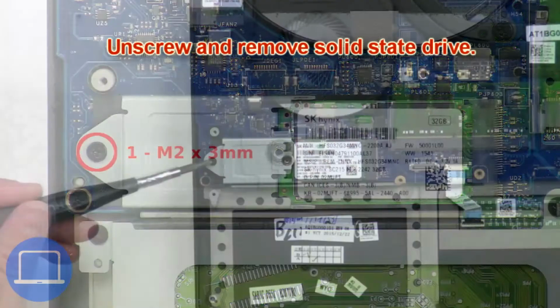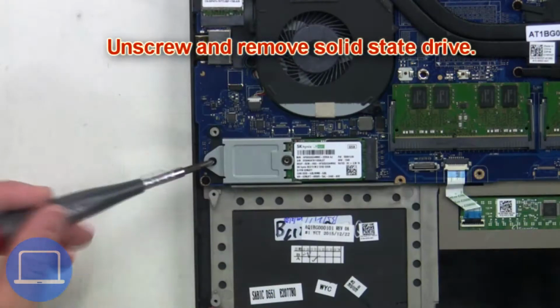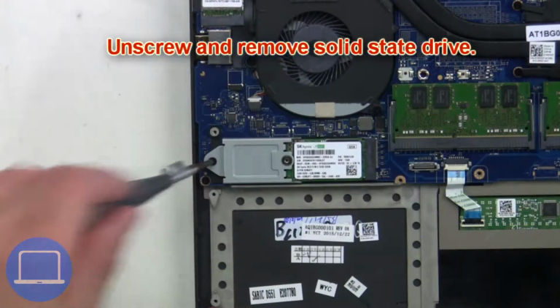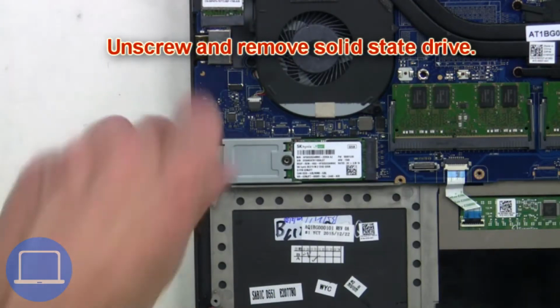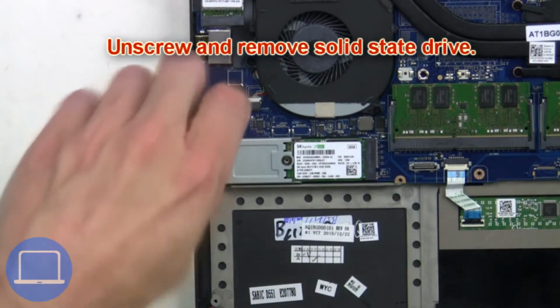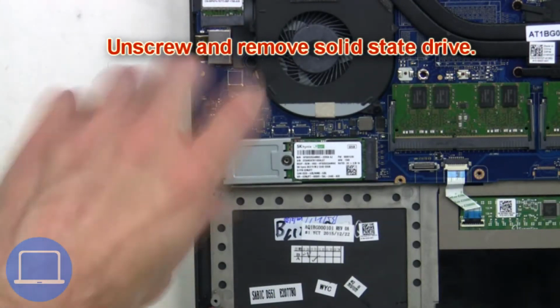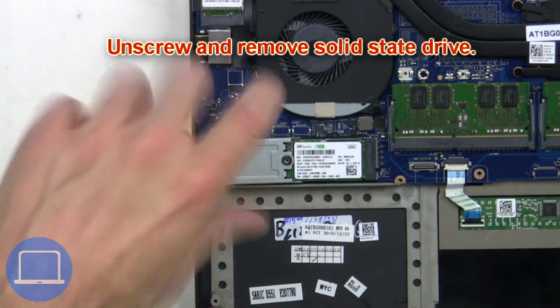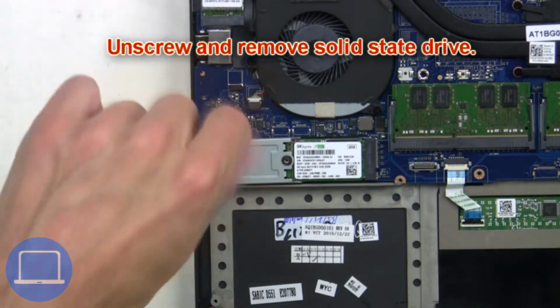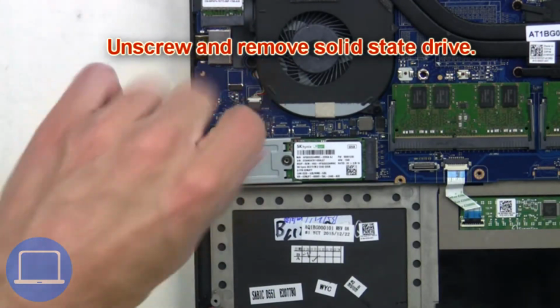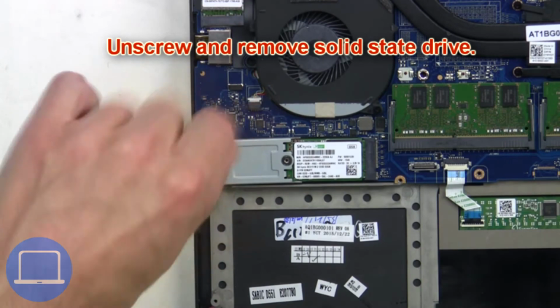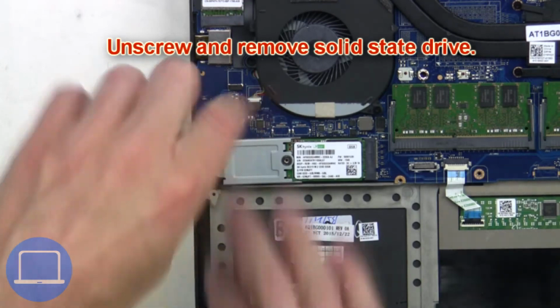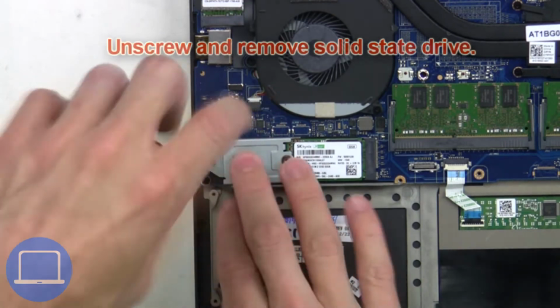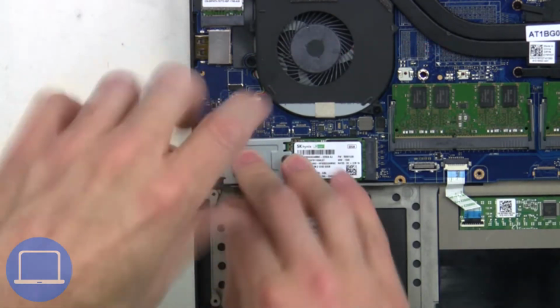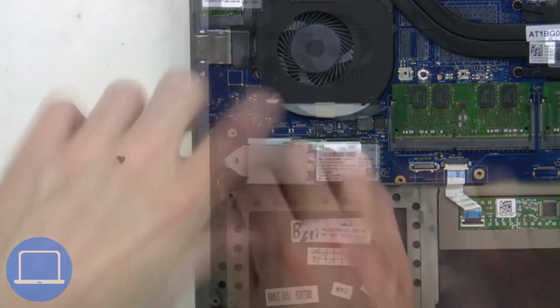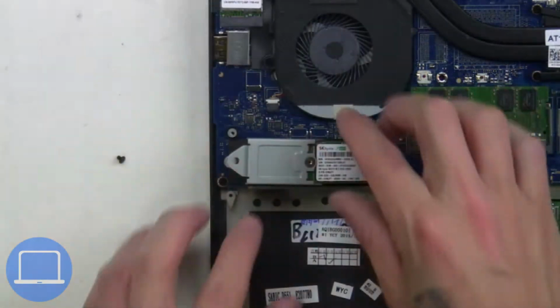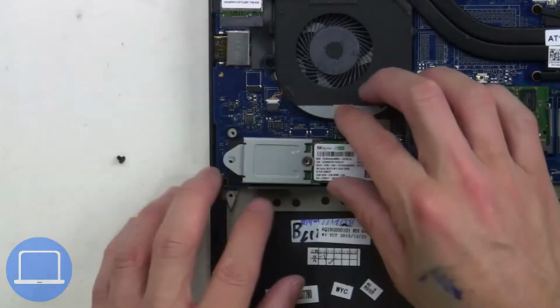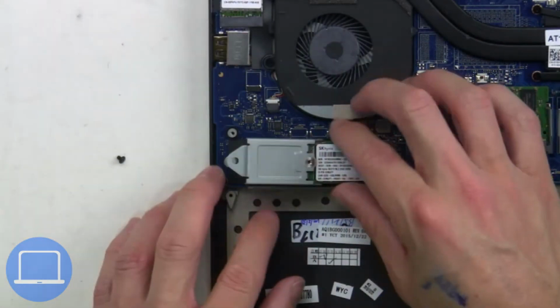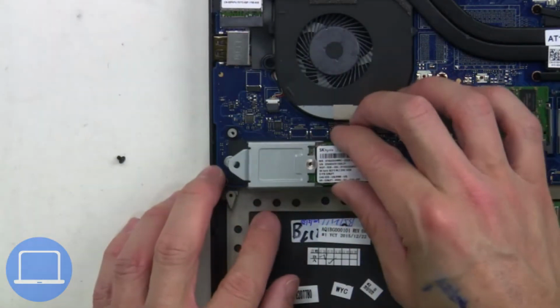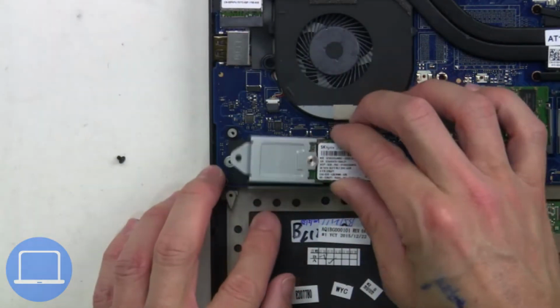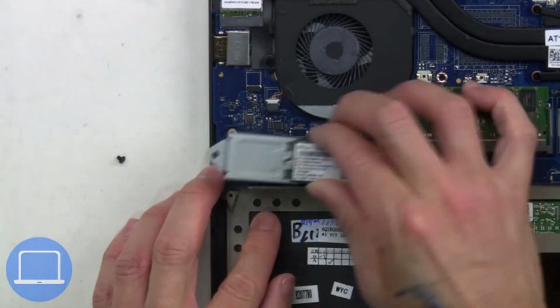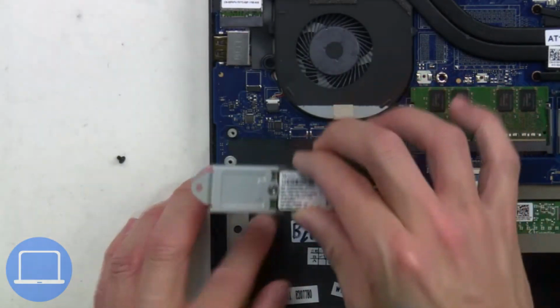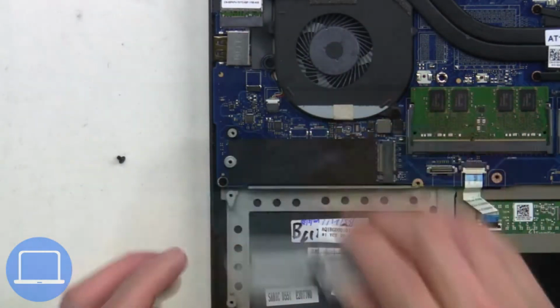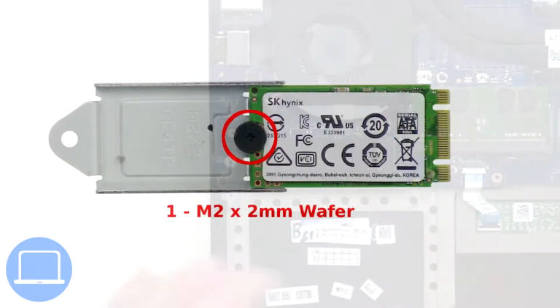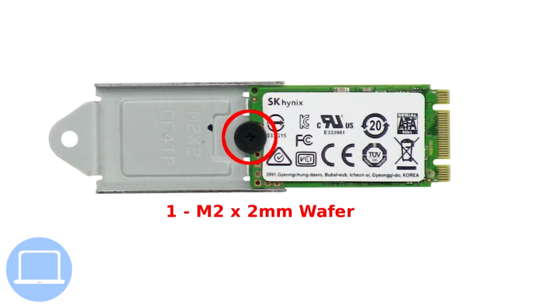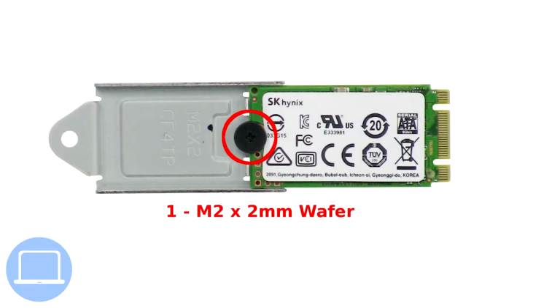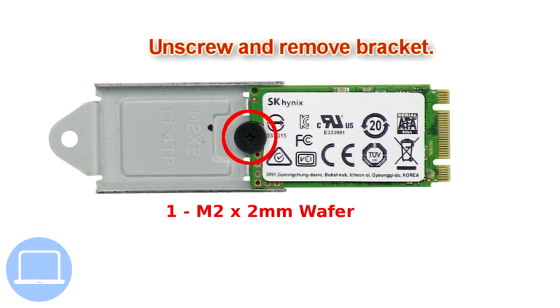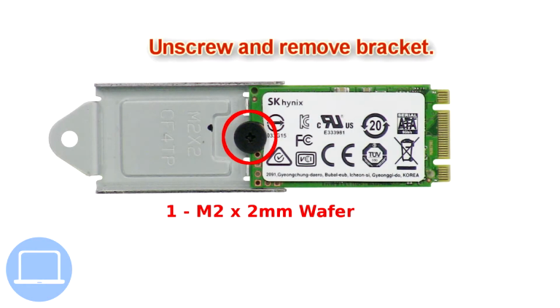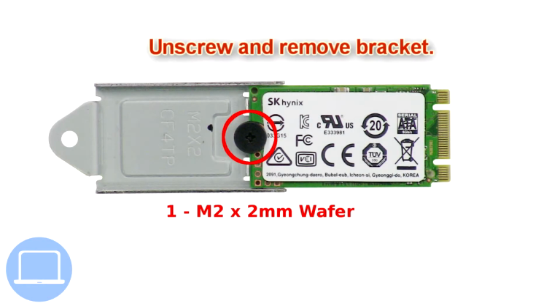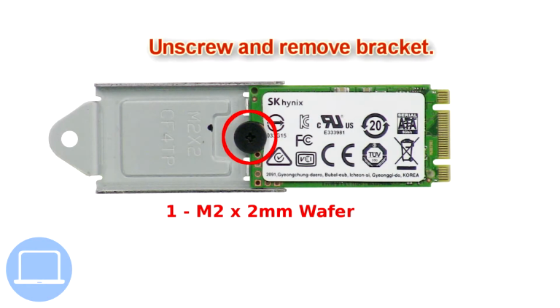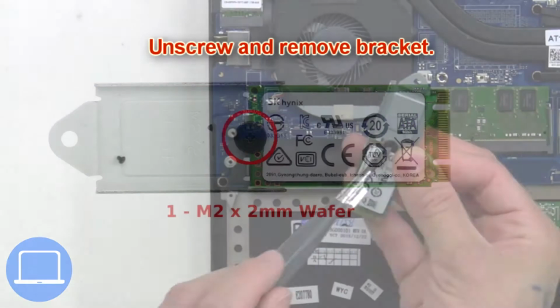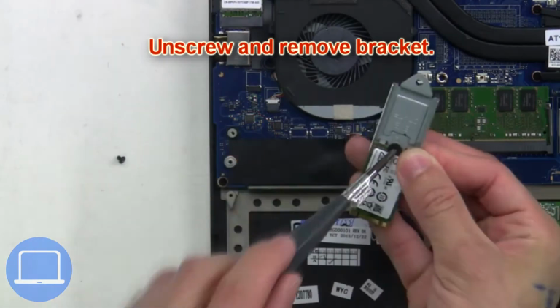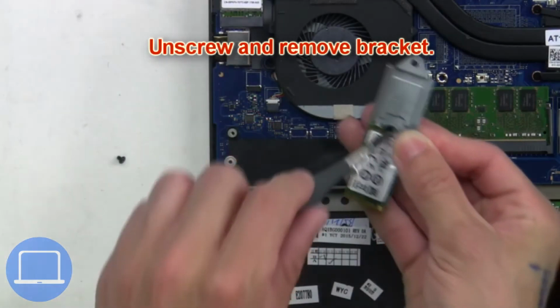Now unscrew and remove the solid state drive, then unscrew and remove the bracket.